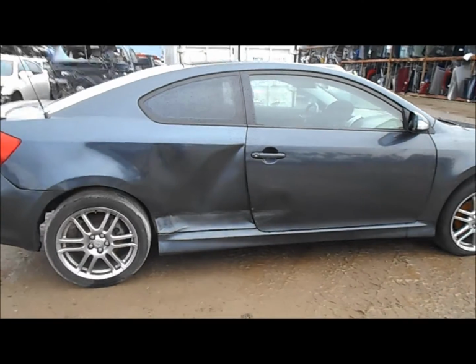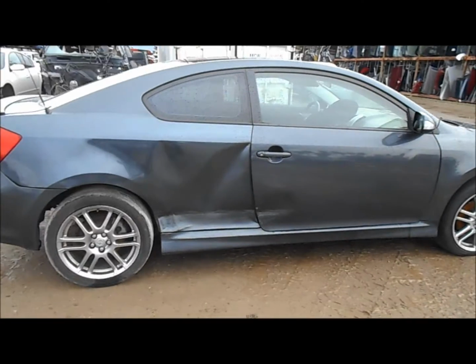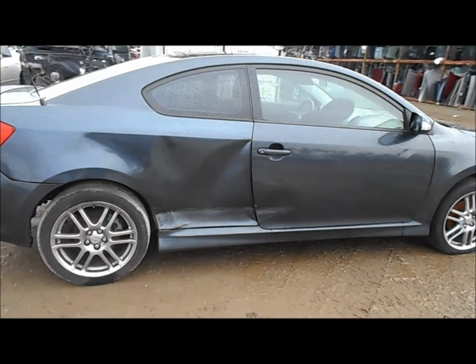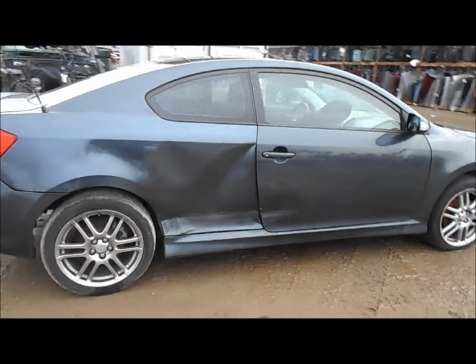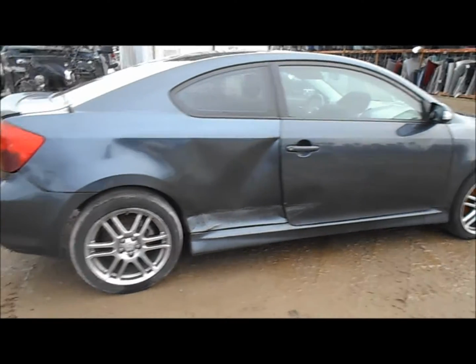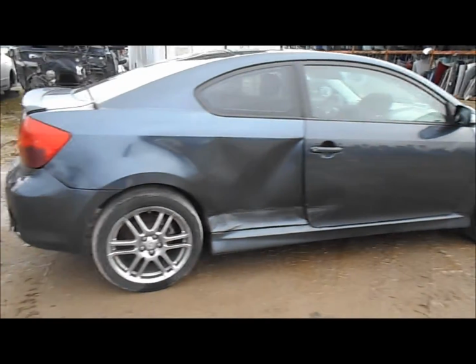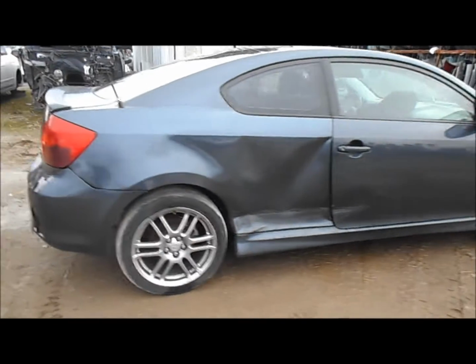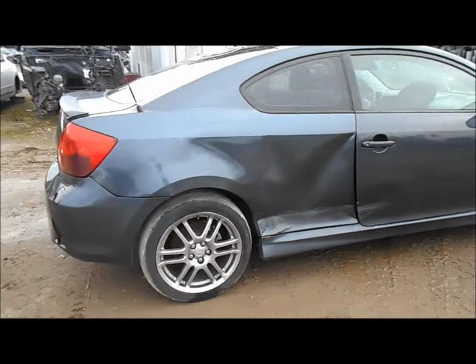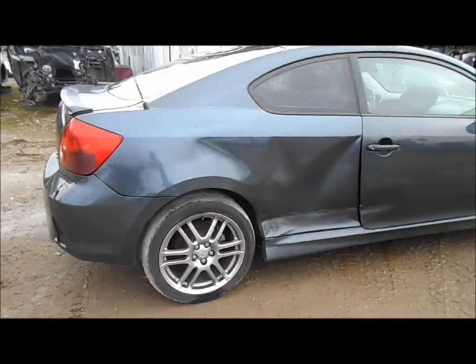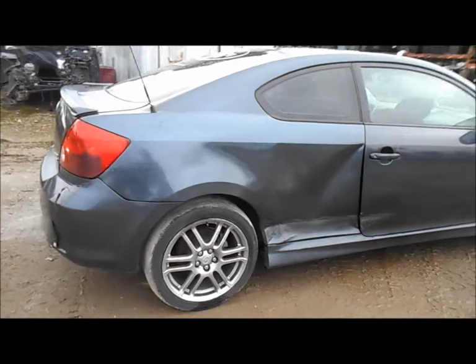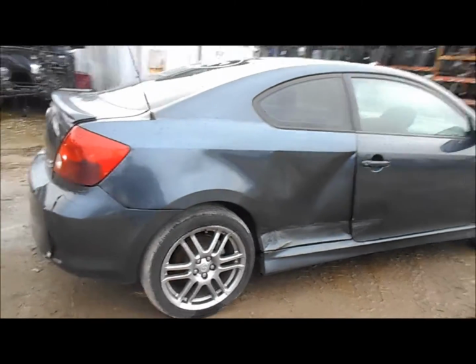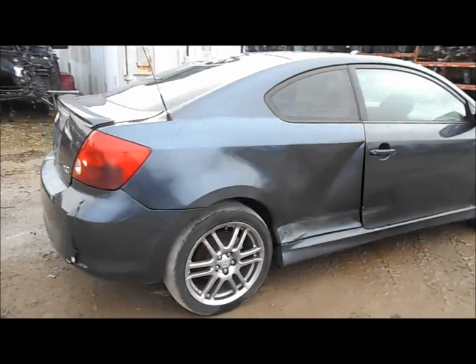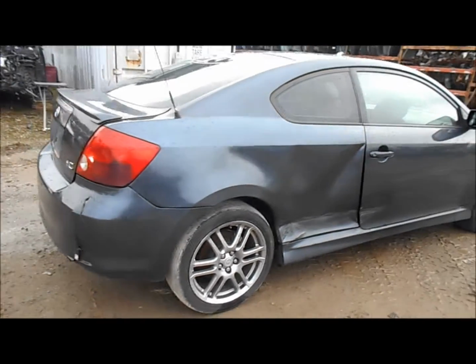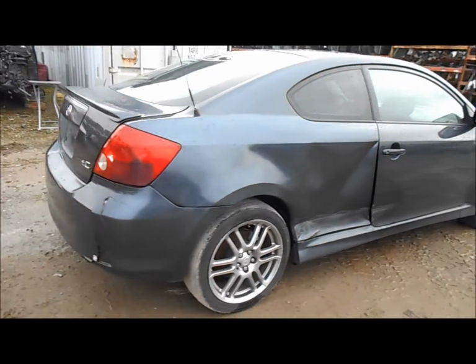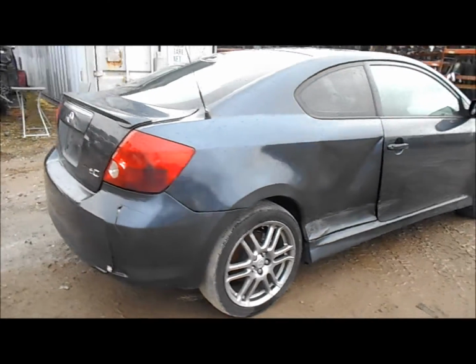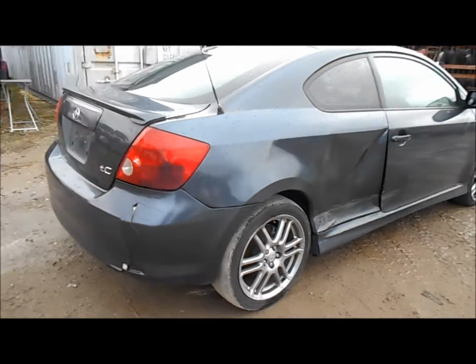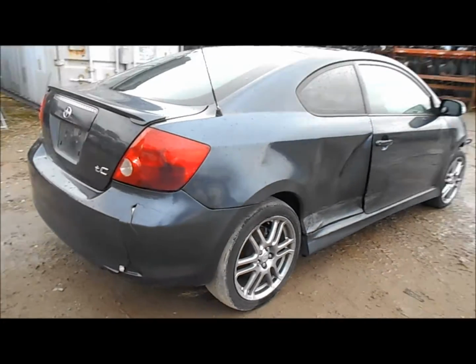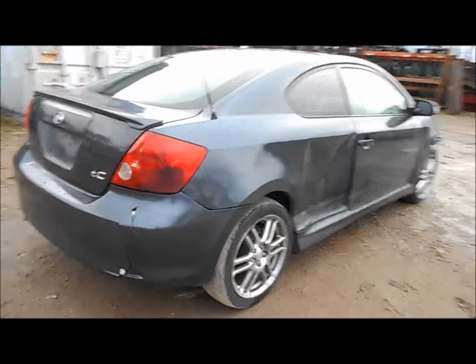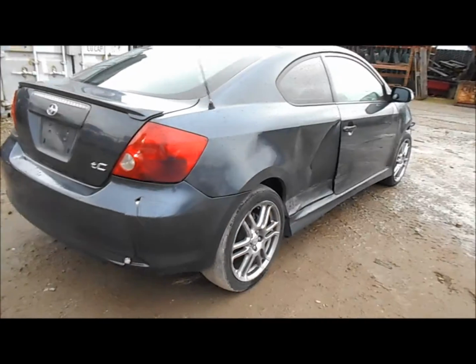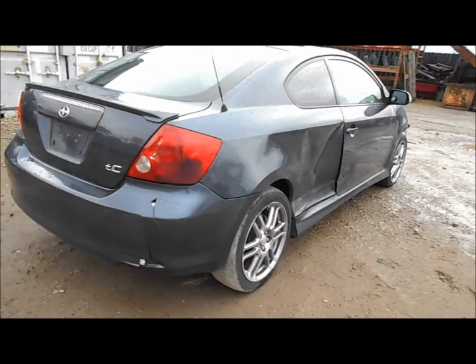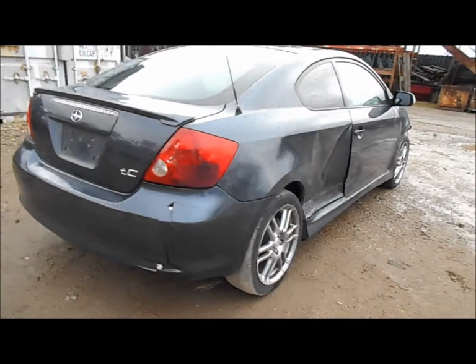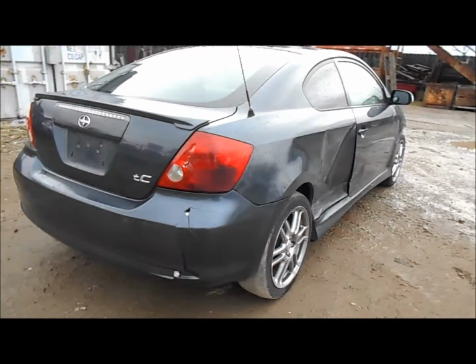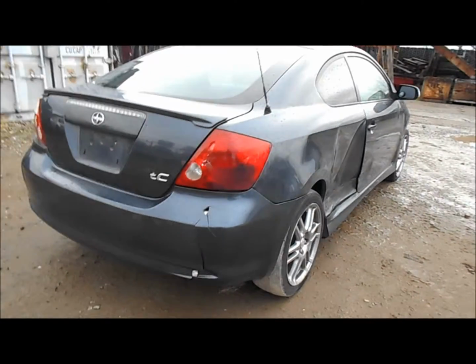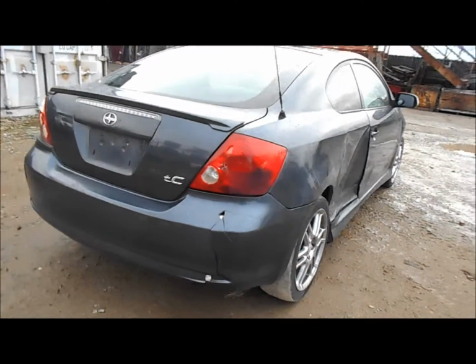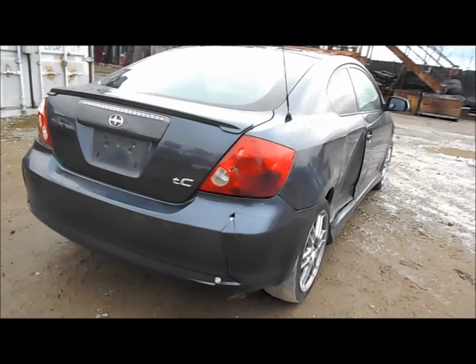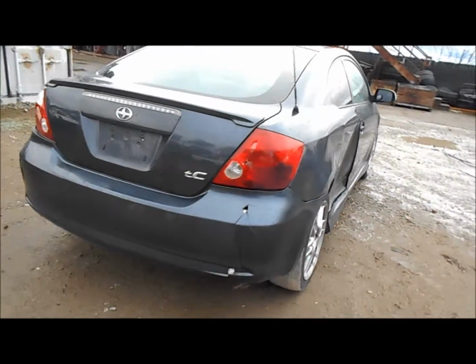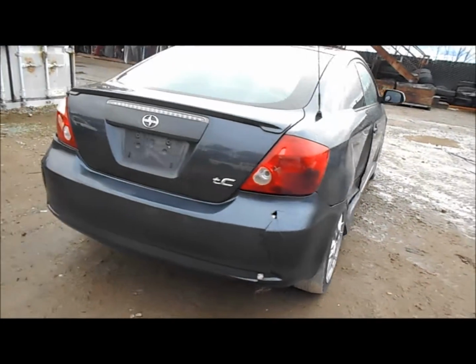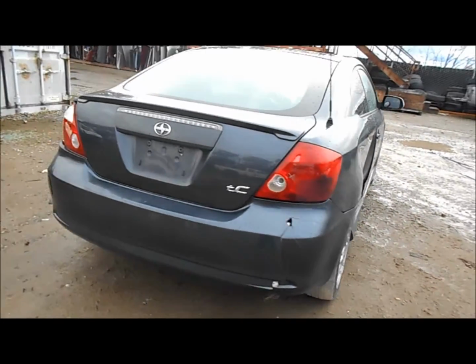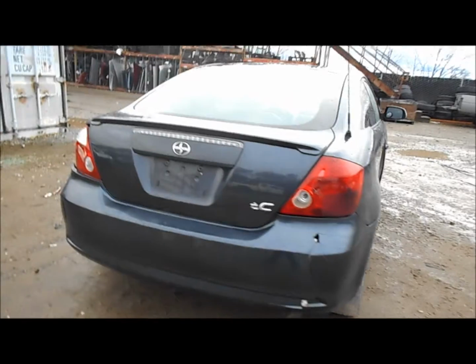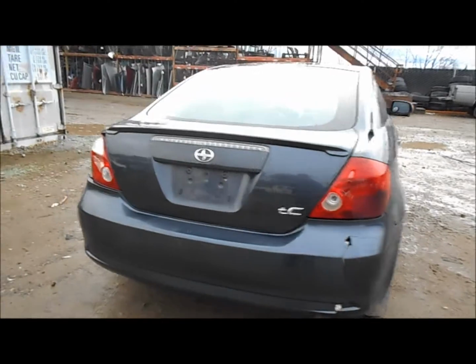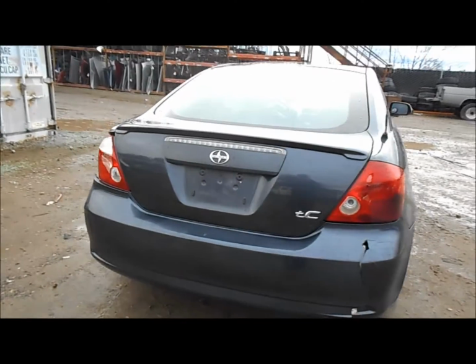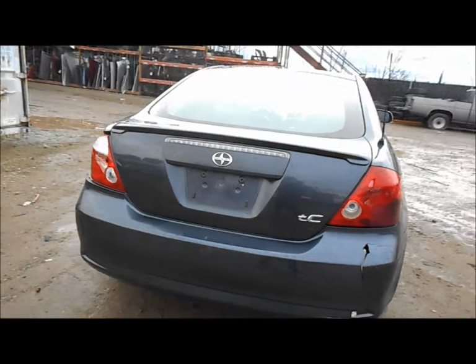The passenger side door isn't good. The quarter panel took a good shot at the bottom there. The rear bumper's bad.